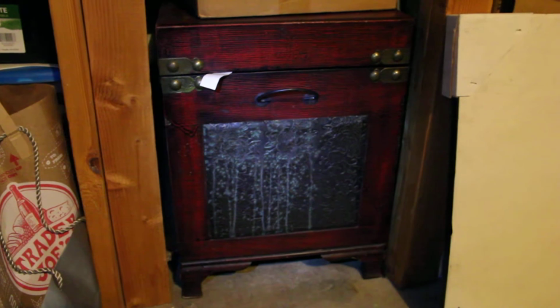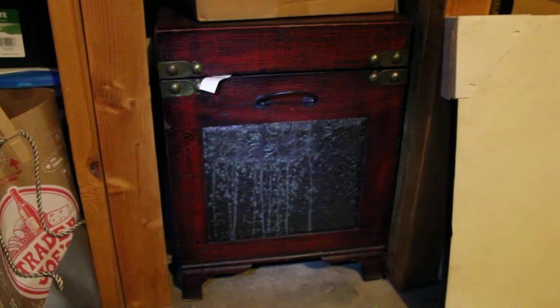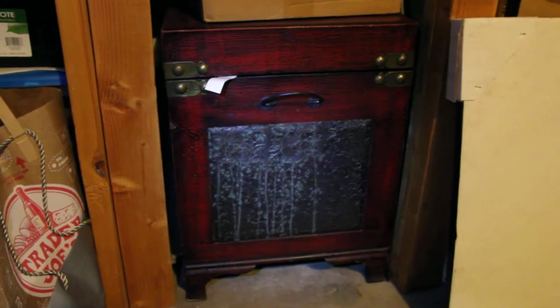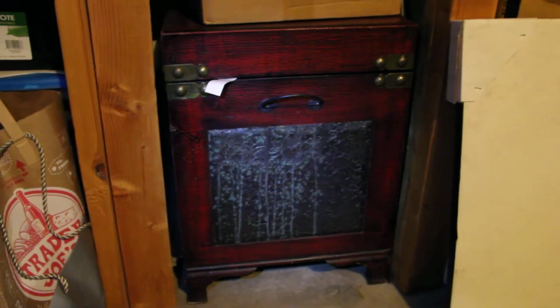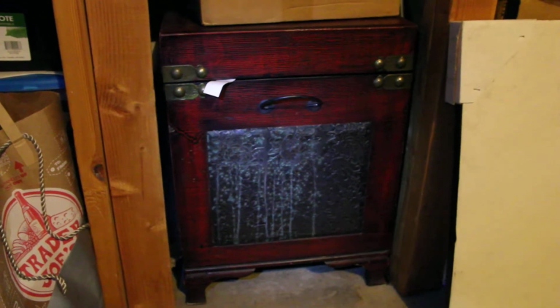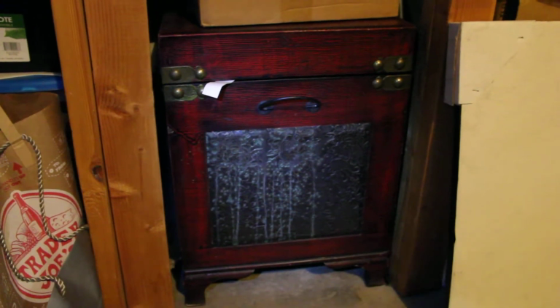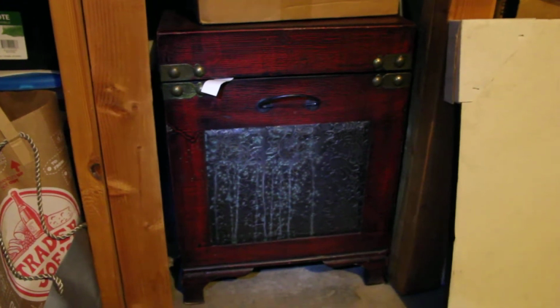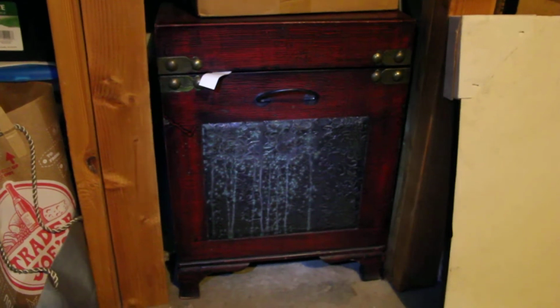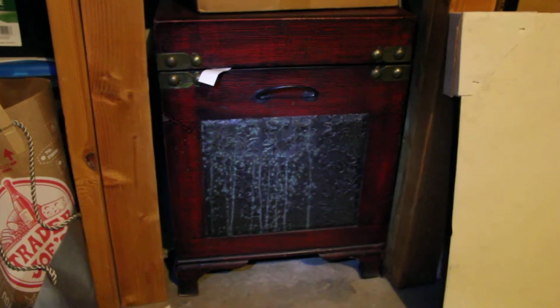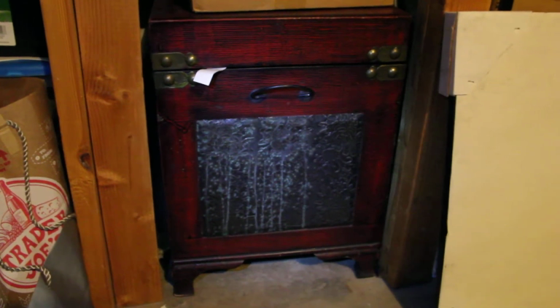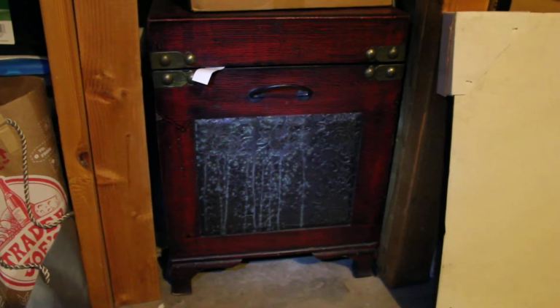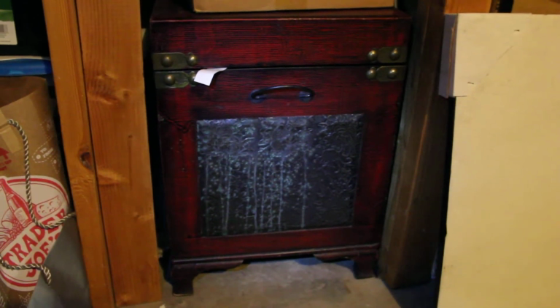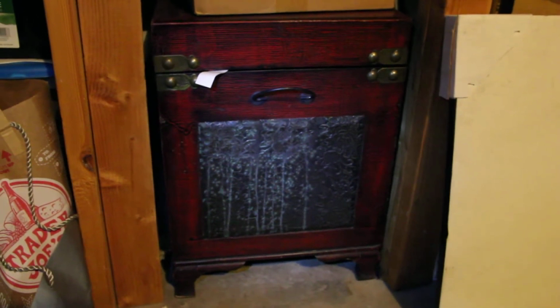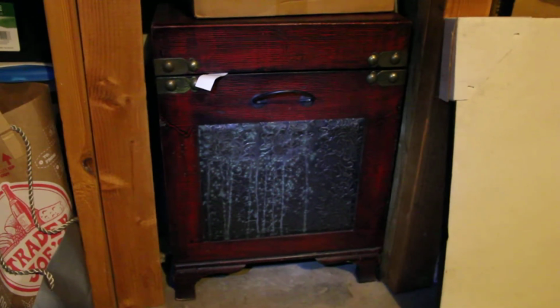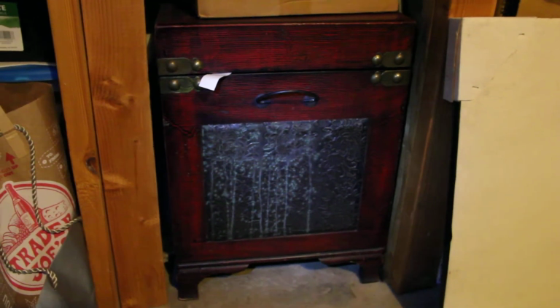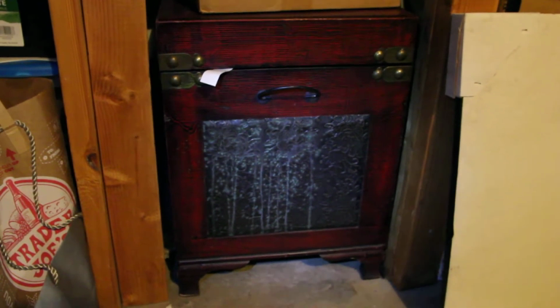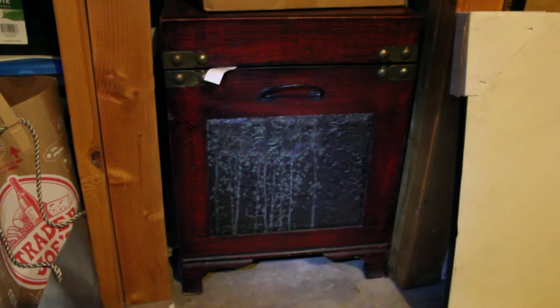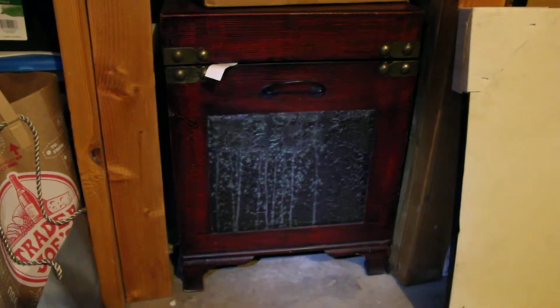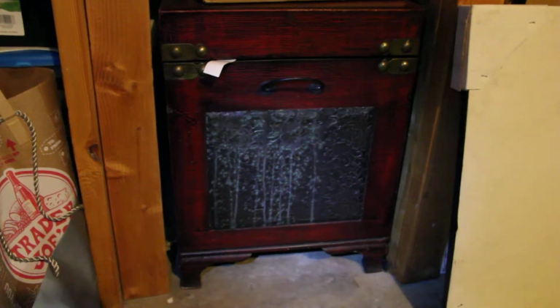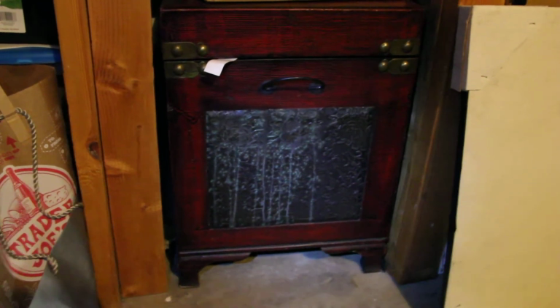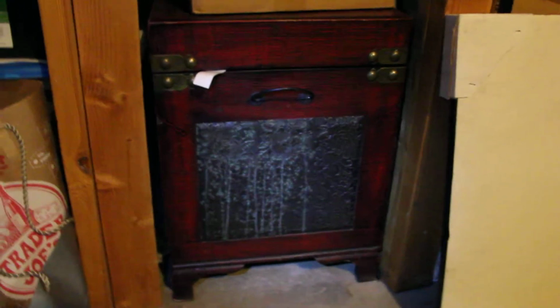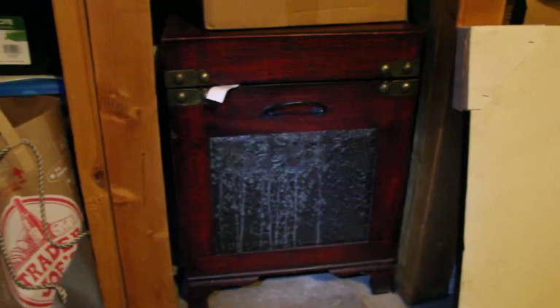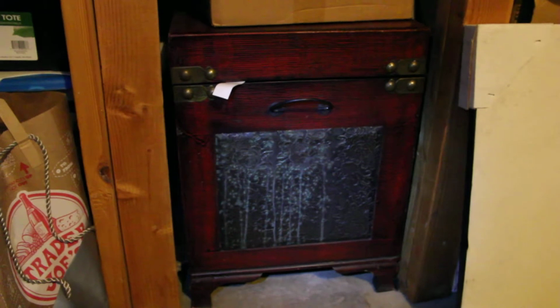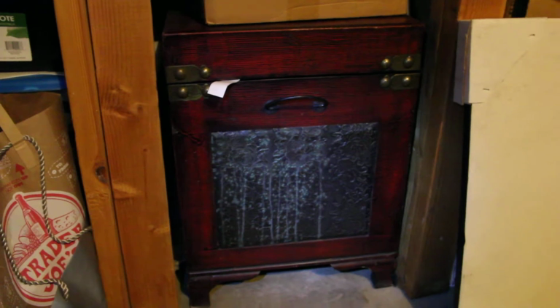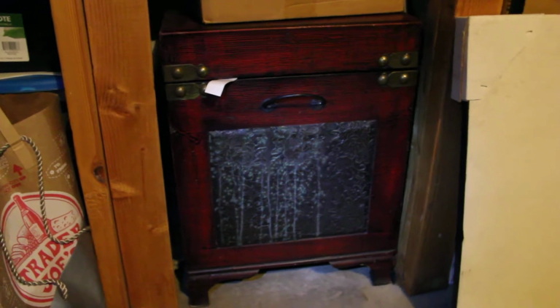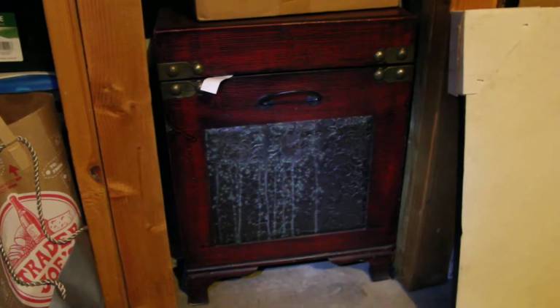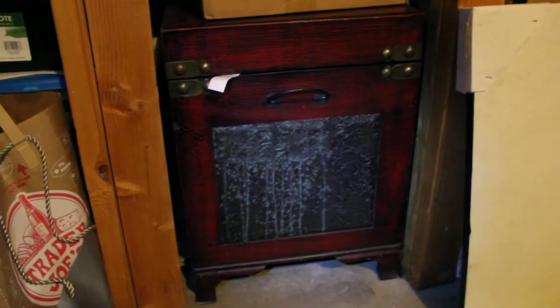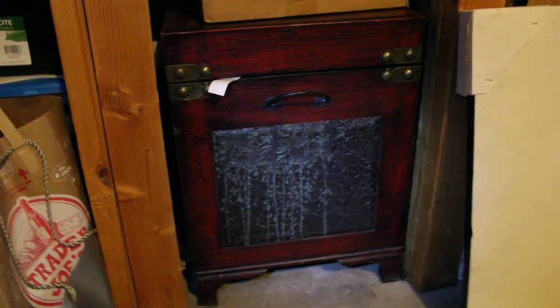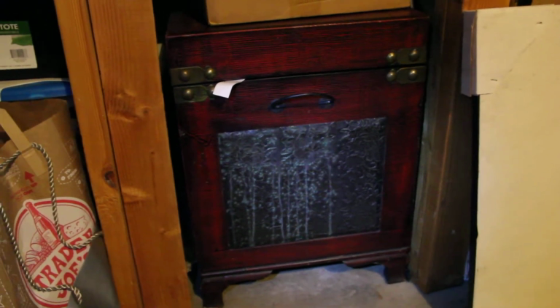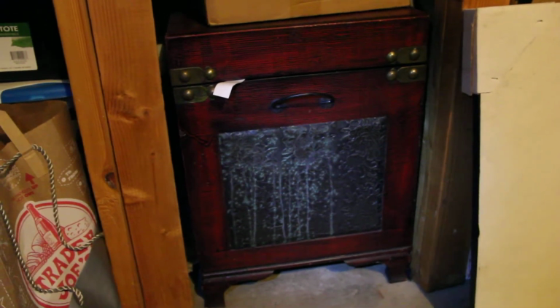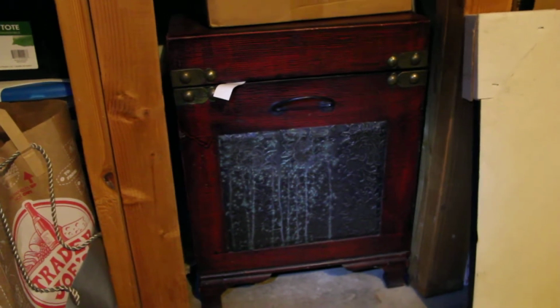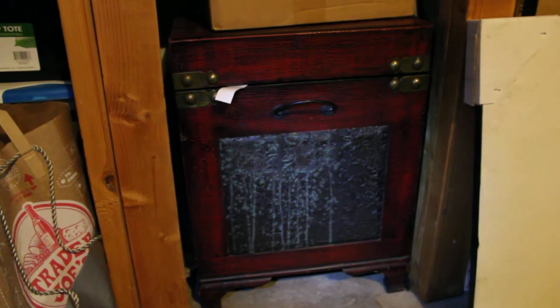It's kind of heavy, so I'll see if I can pull it out. She's pretty much ruined that piece of furniture and we have to put it outside now.